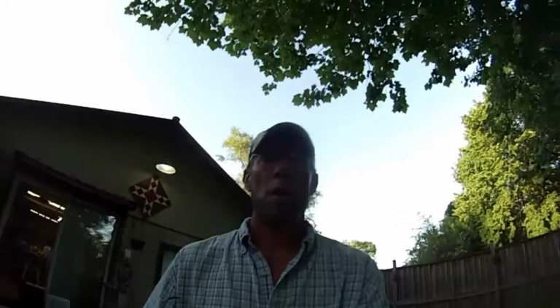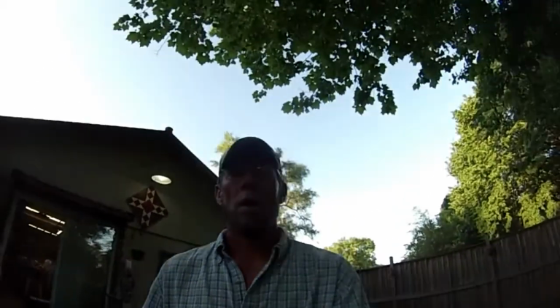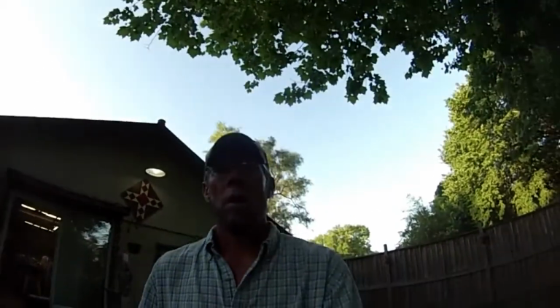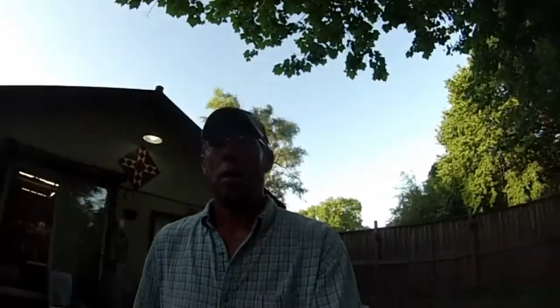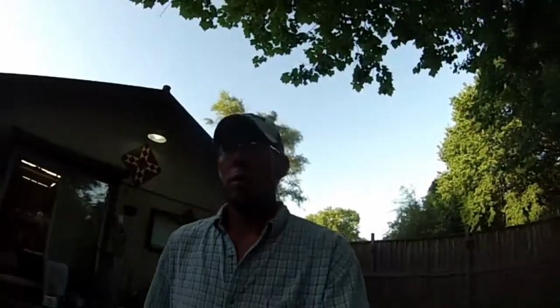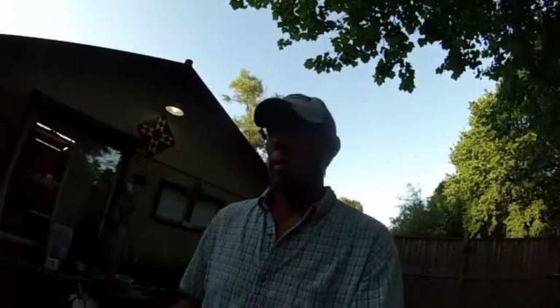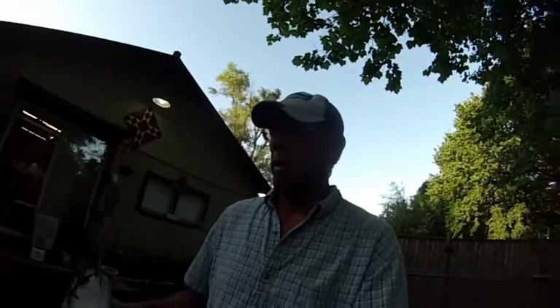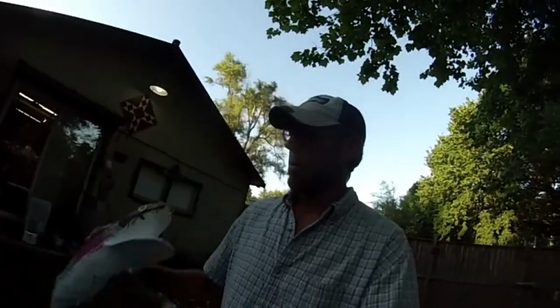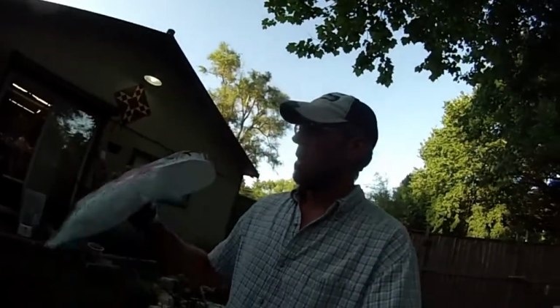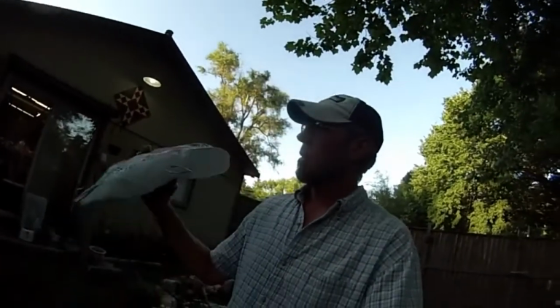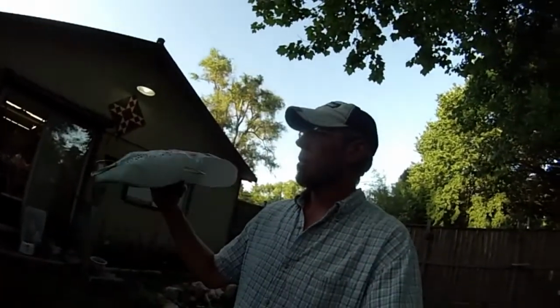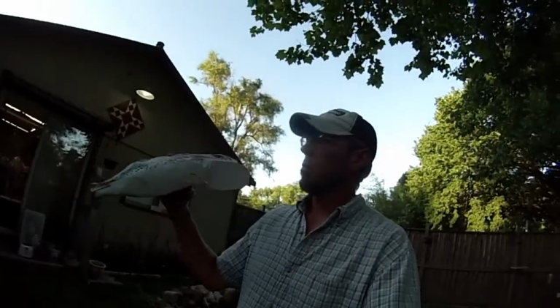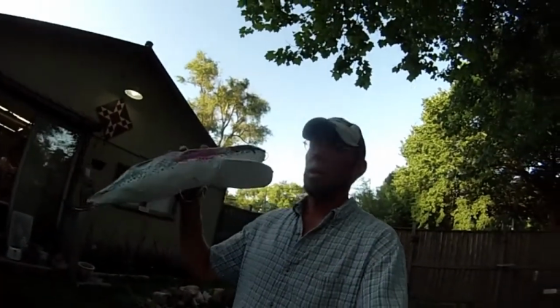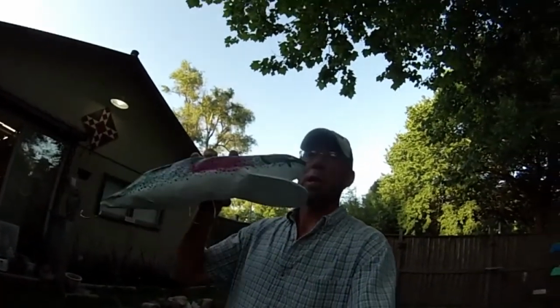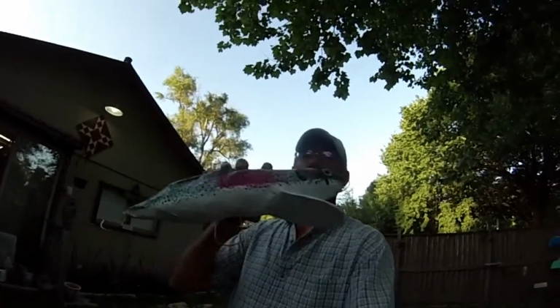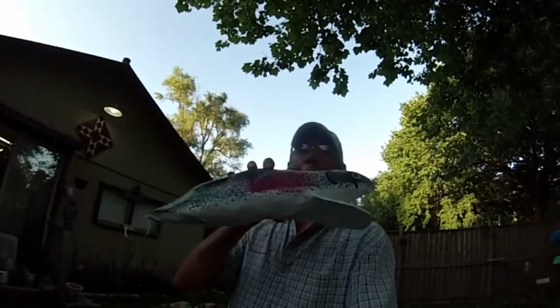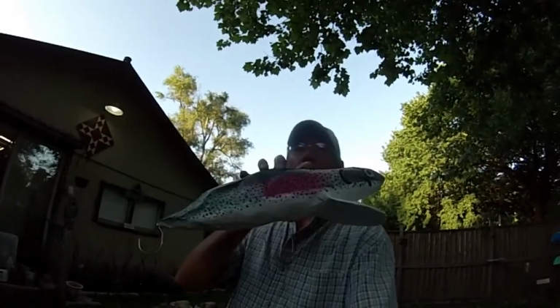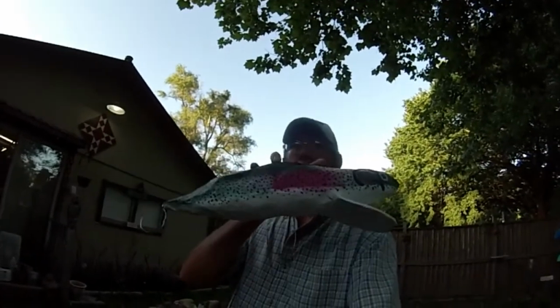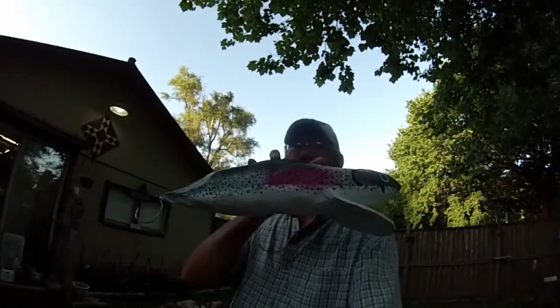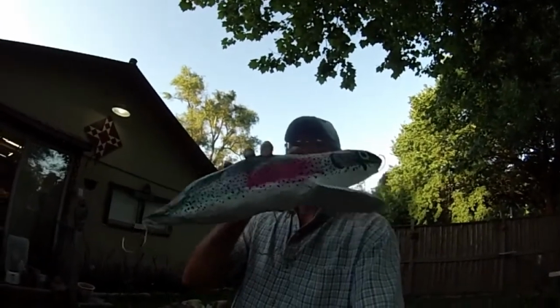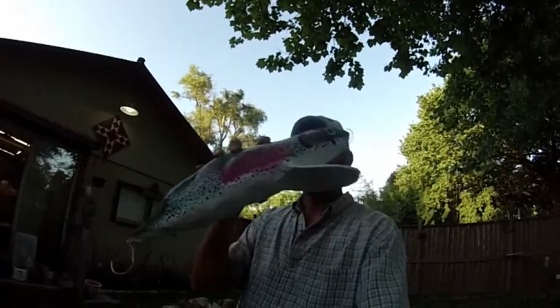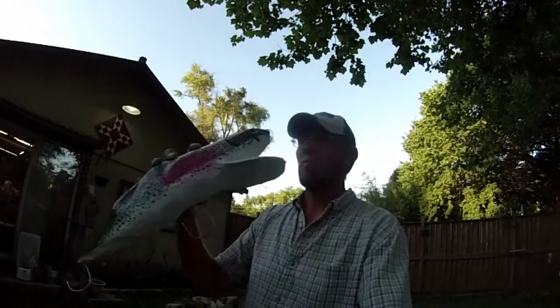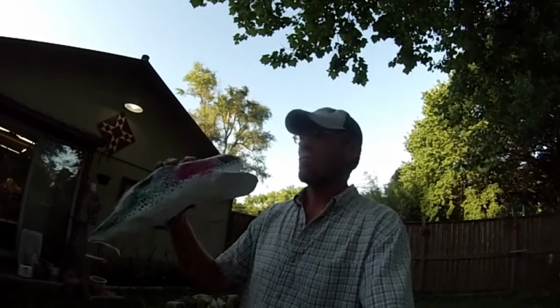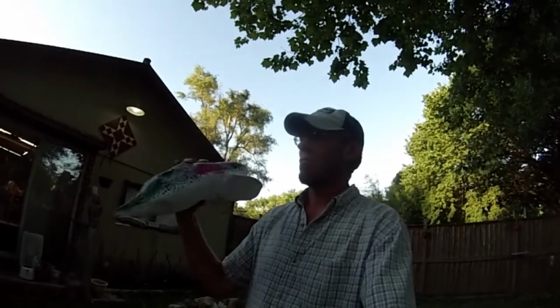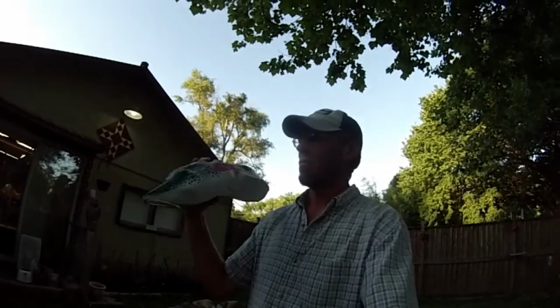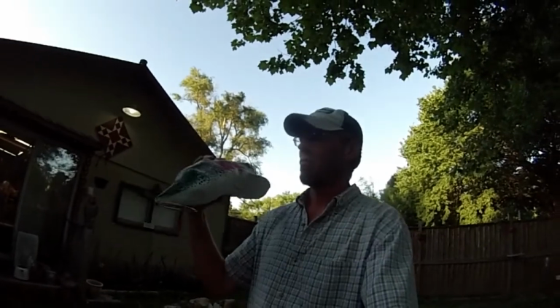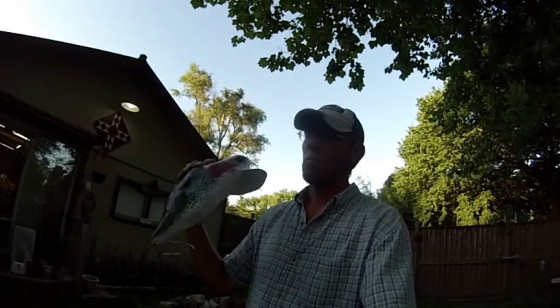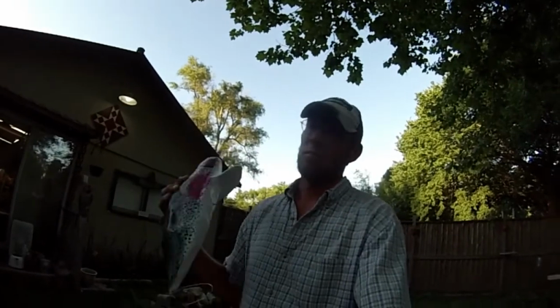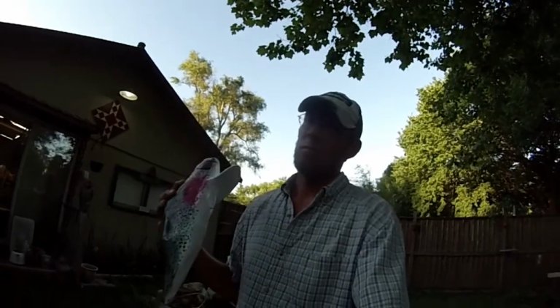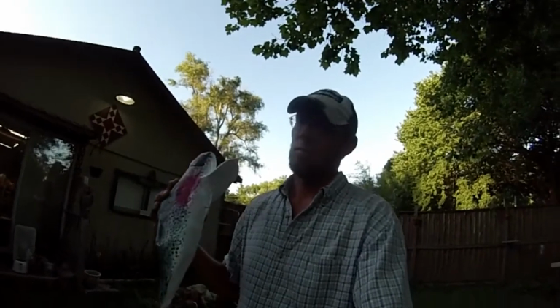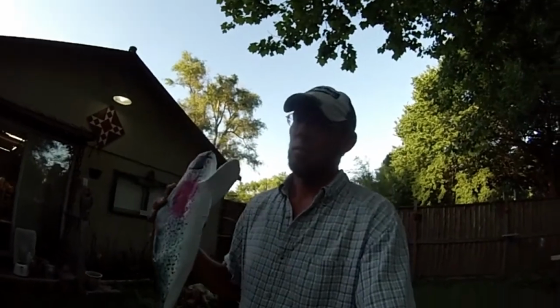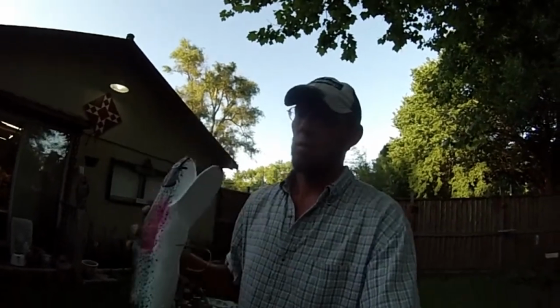My daughter made me a new muskie lure — full and big.